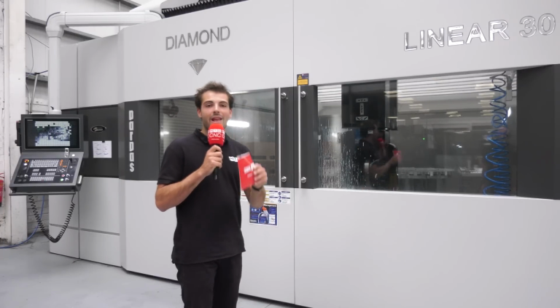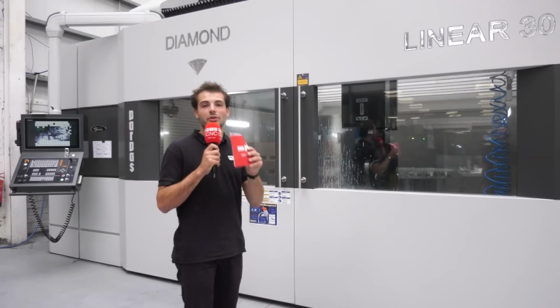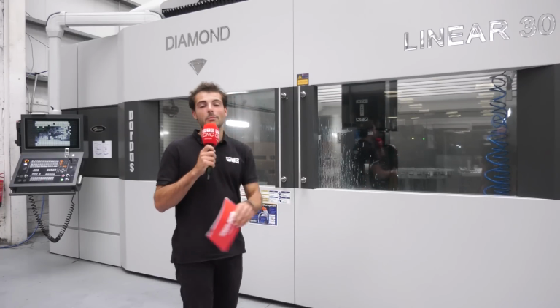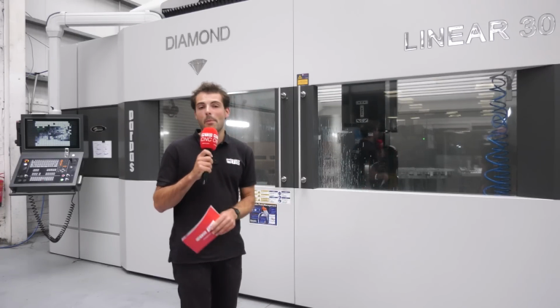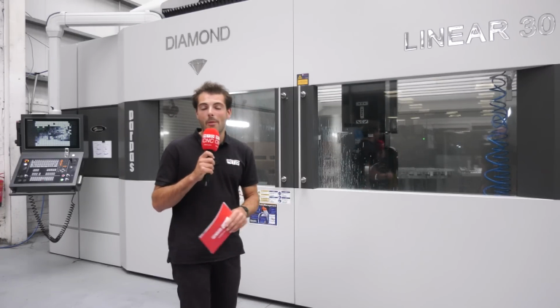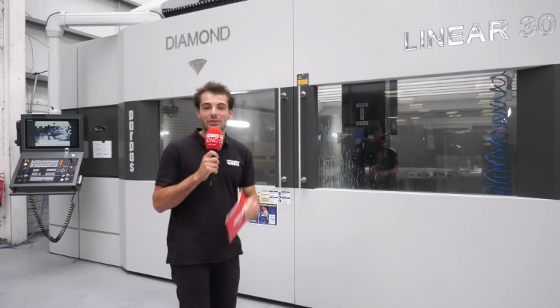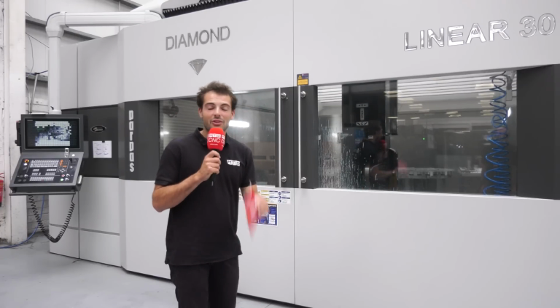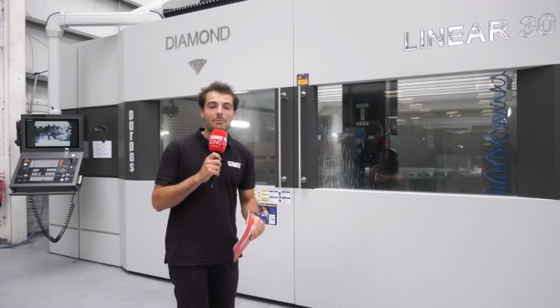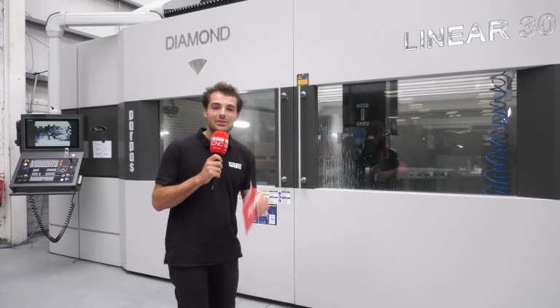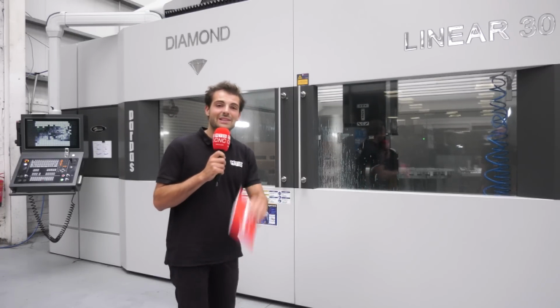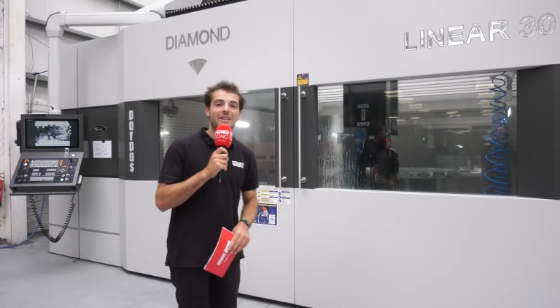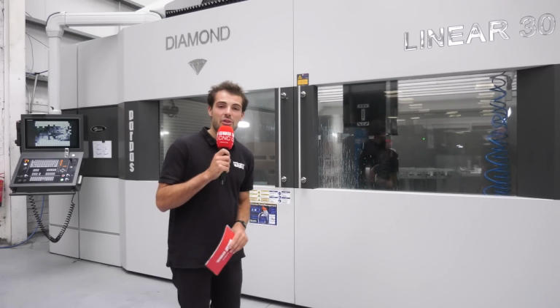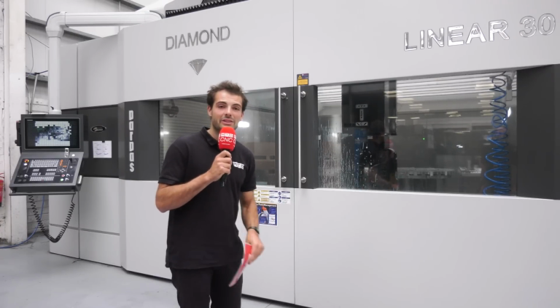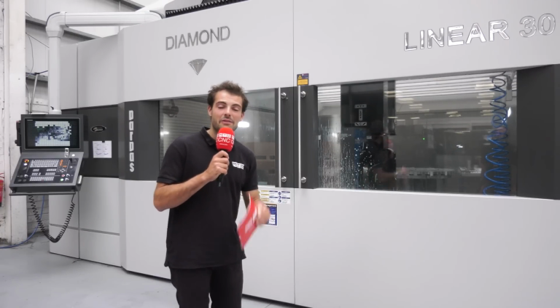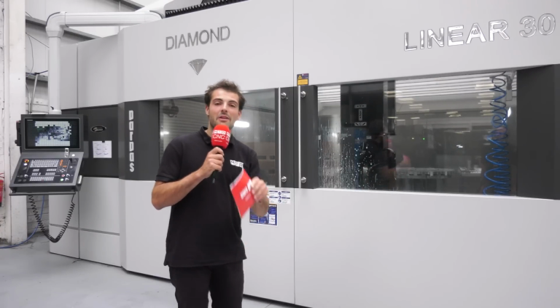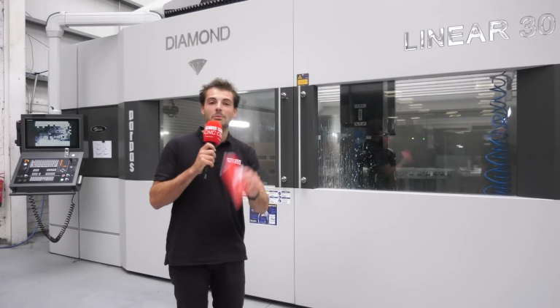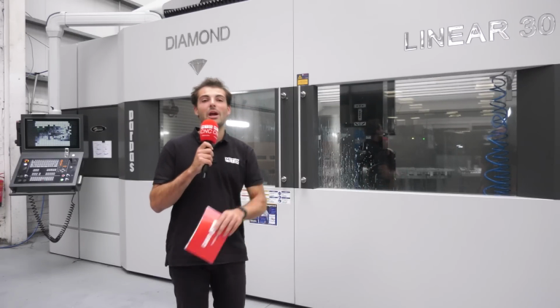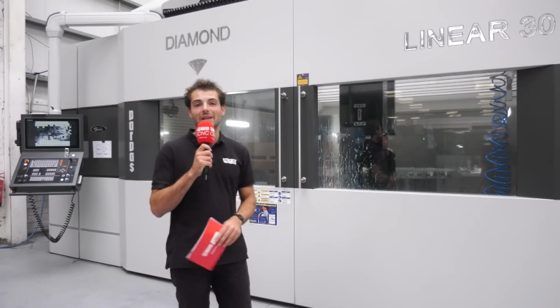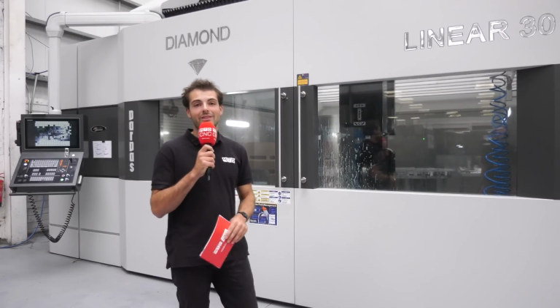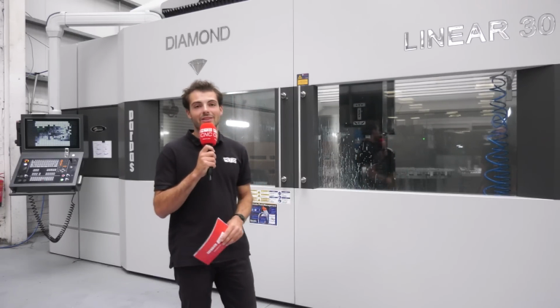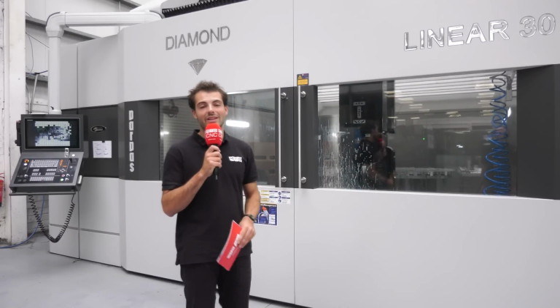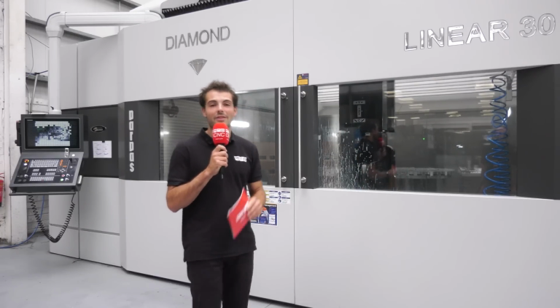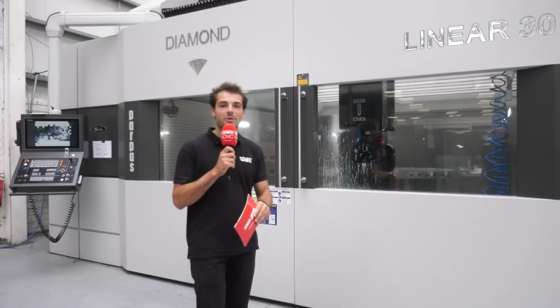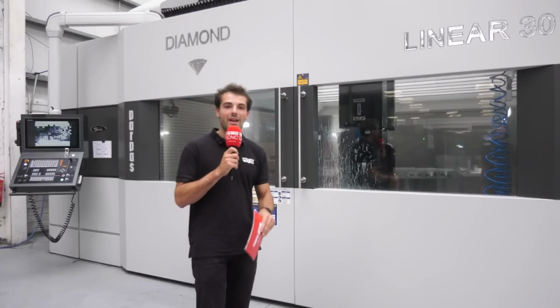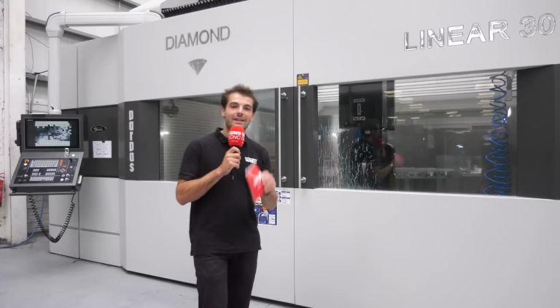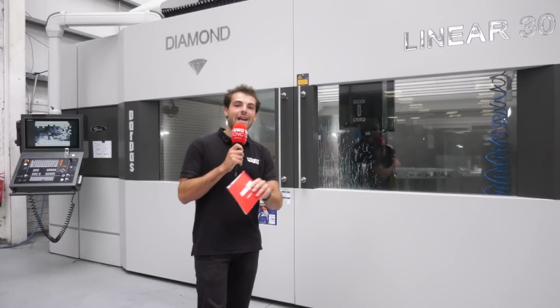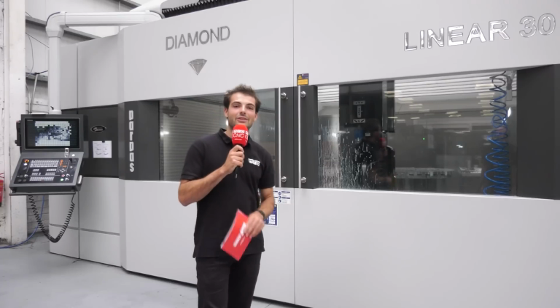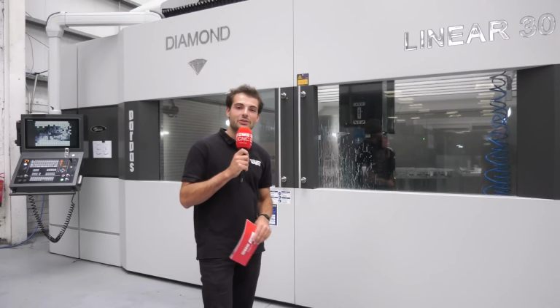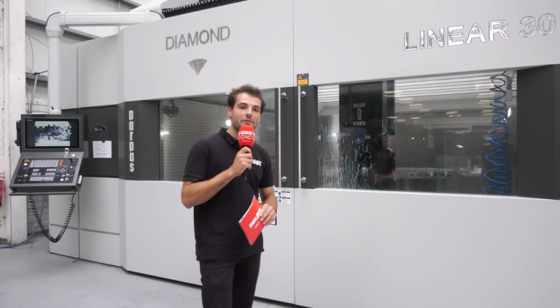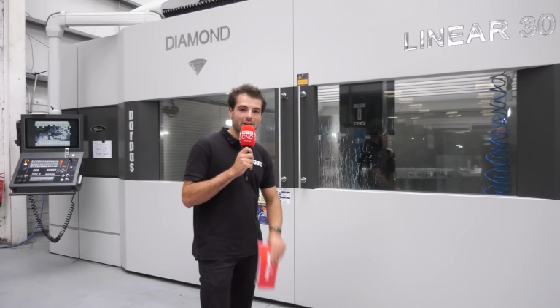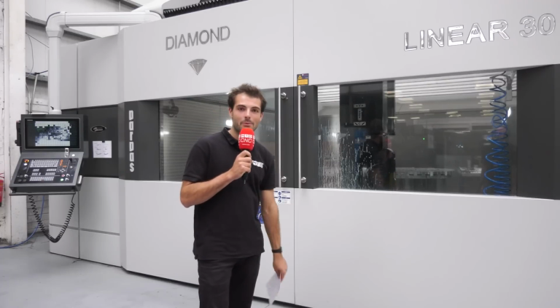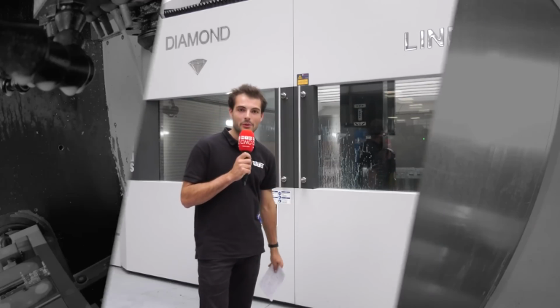It's the Grupo Papus Diamond Linear 30, supplied by LeaderCNC in the UK. Get in touch to find out more.